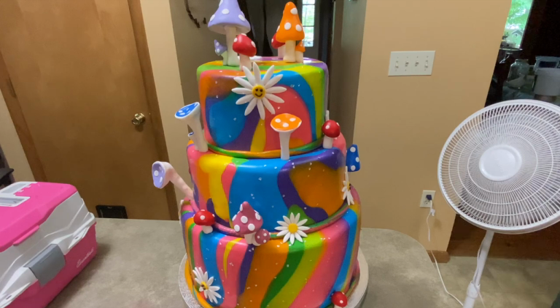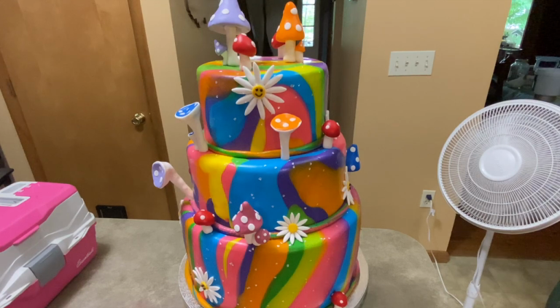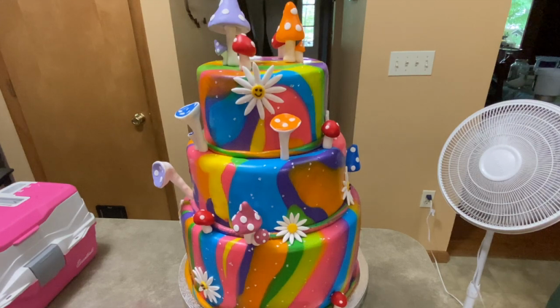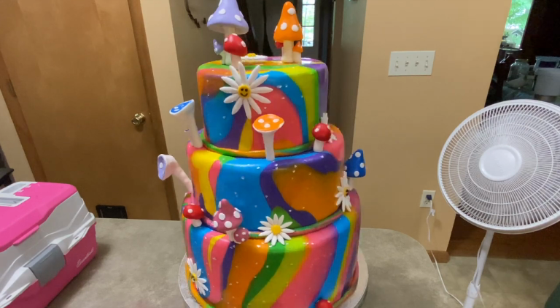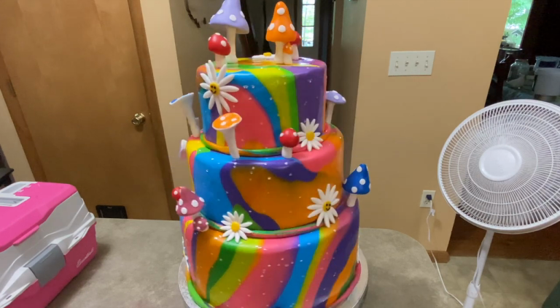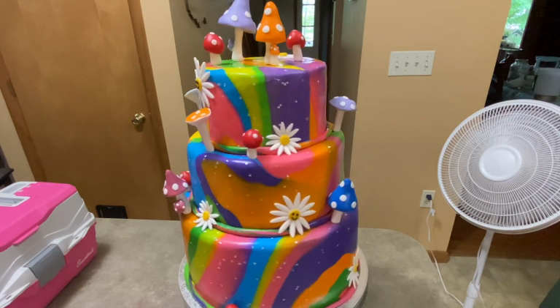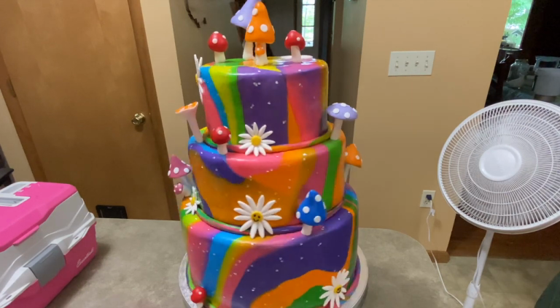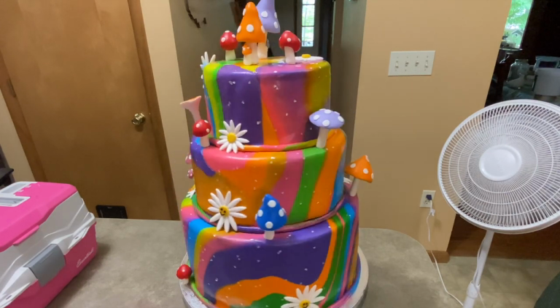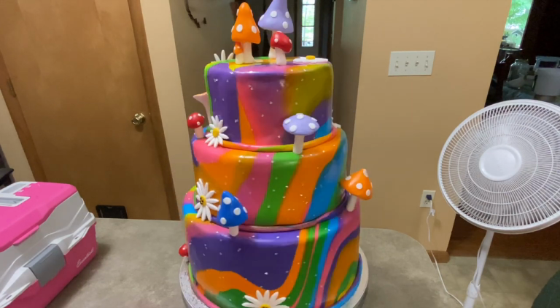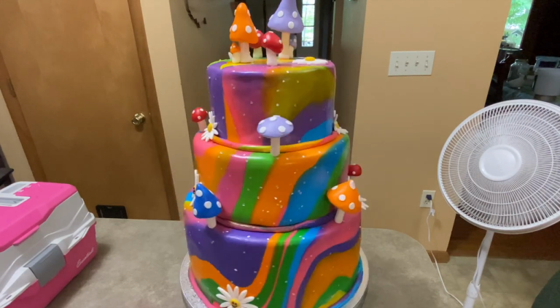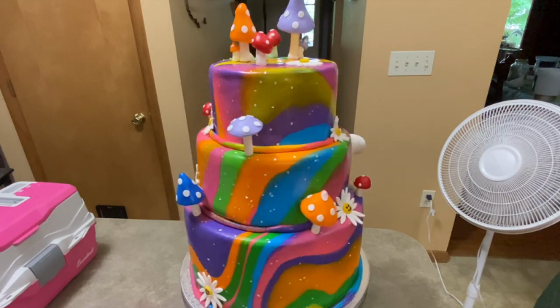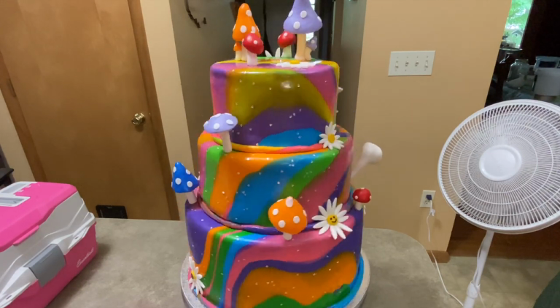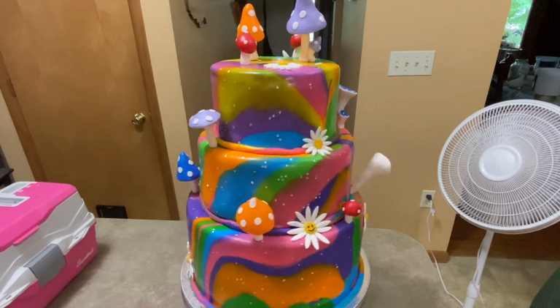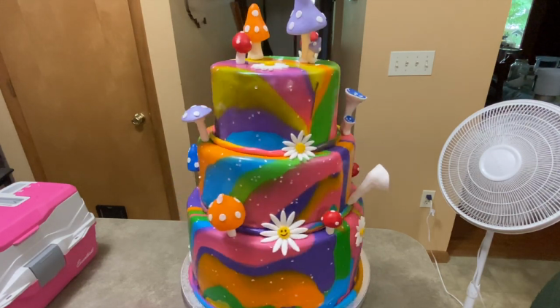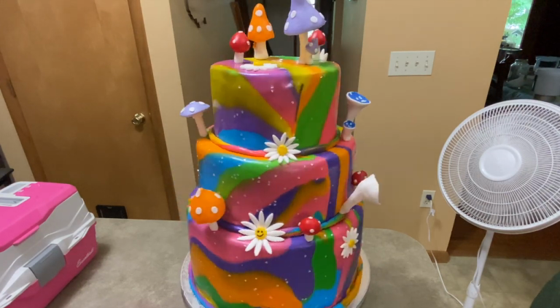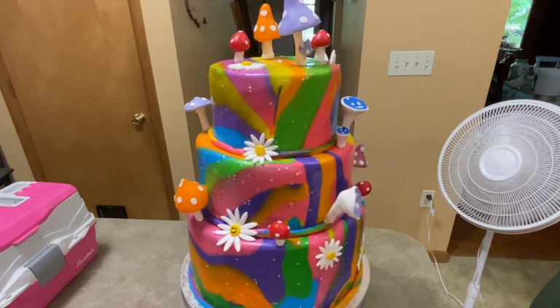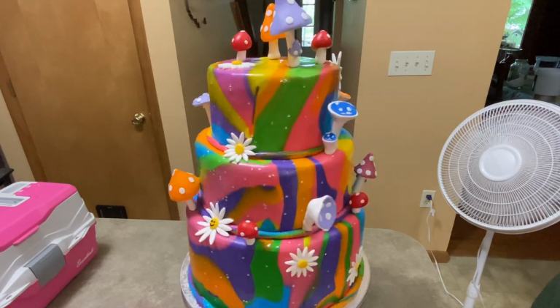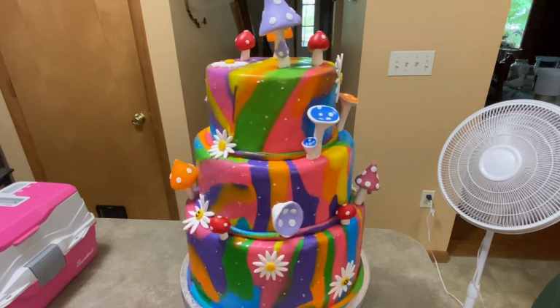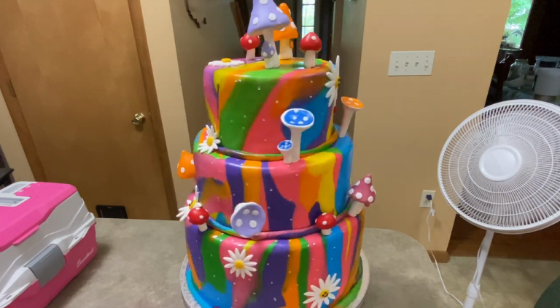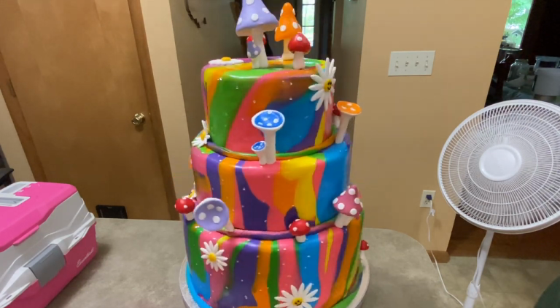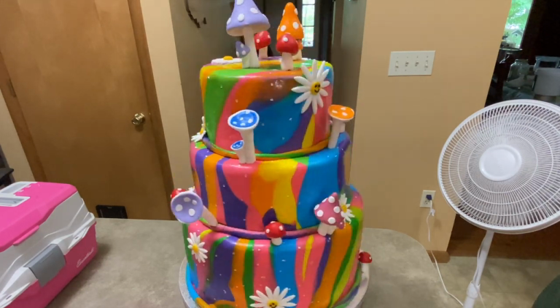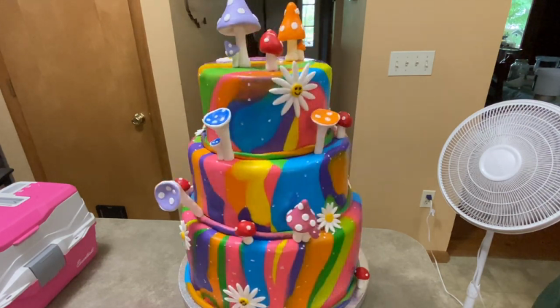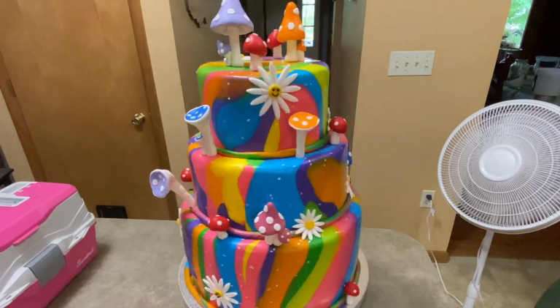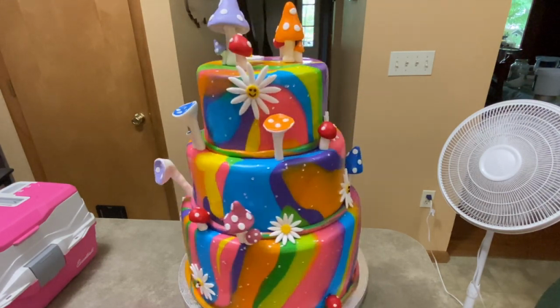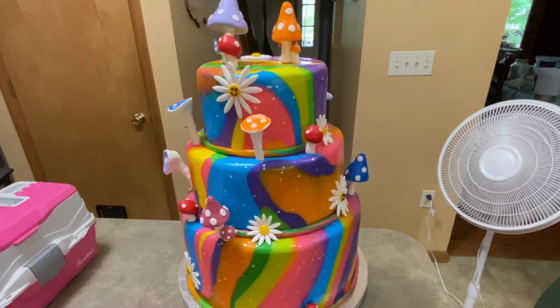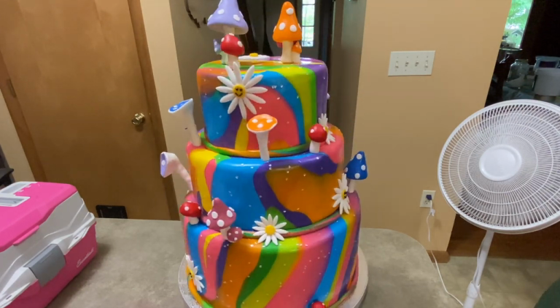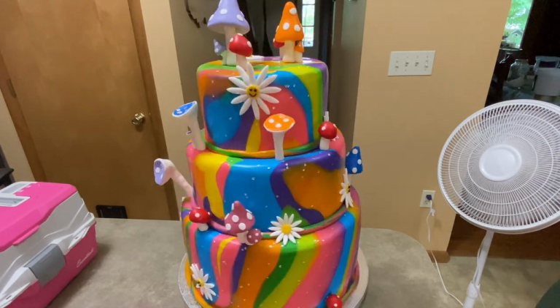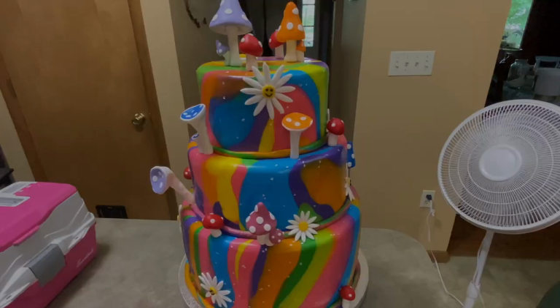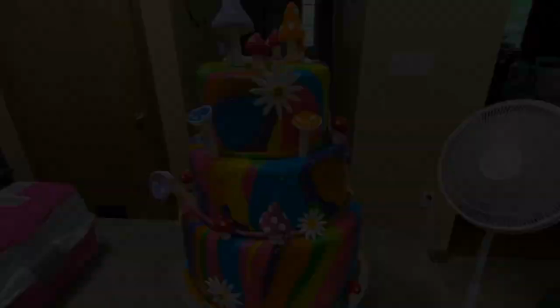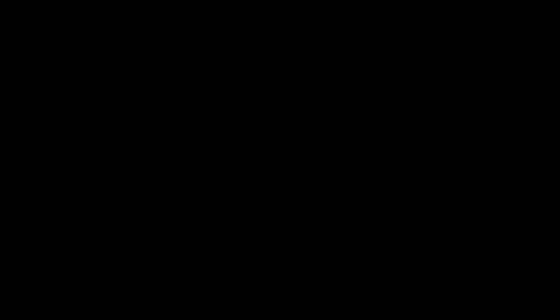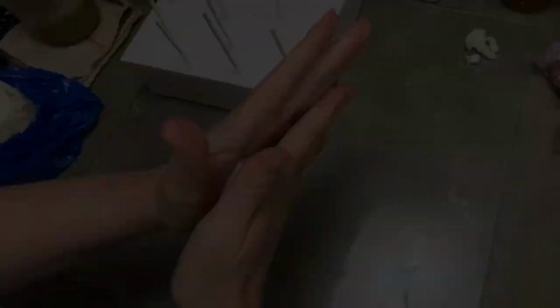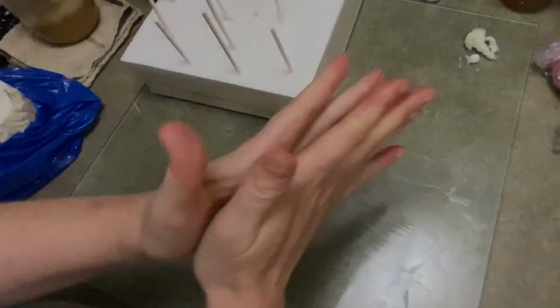Hi everybody, welcome to Caketastic Cakes. It's Jen and I'm going to show you how I made this tie-dyed psychedelic looking cake.